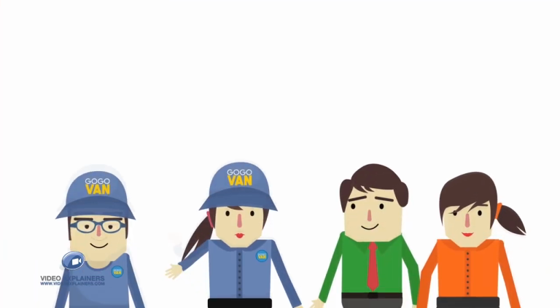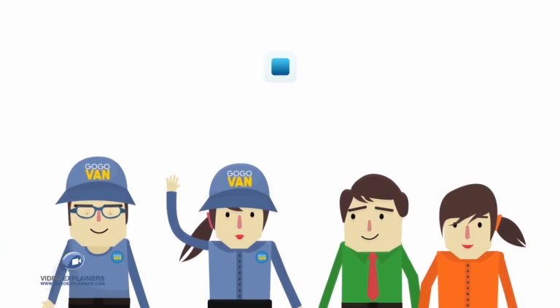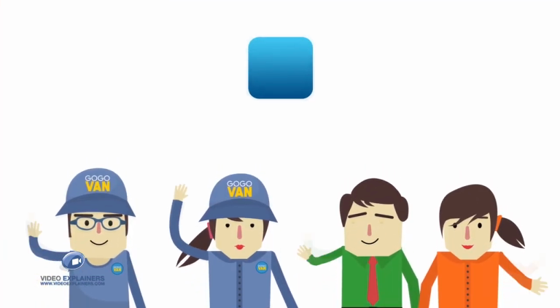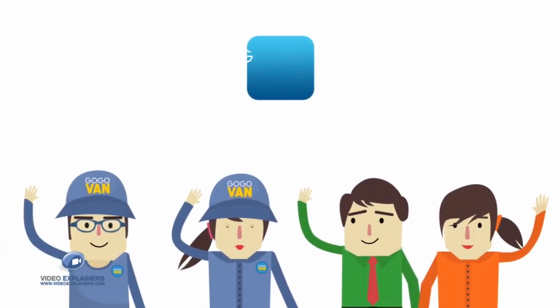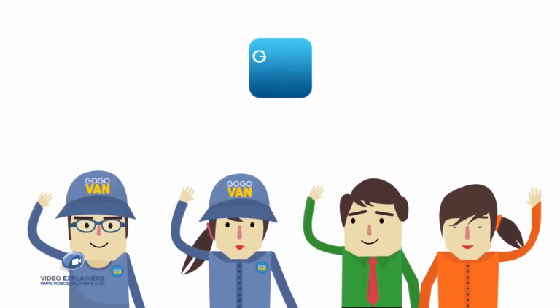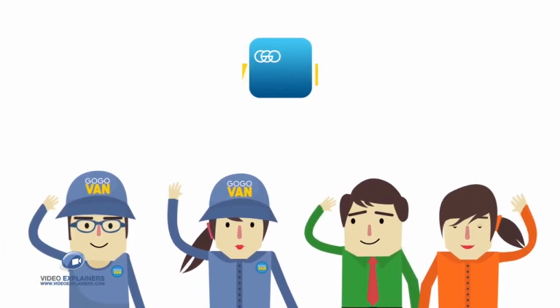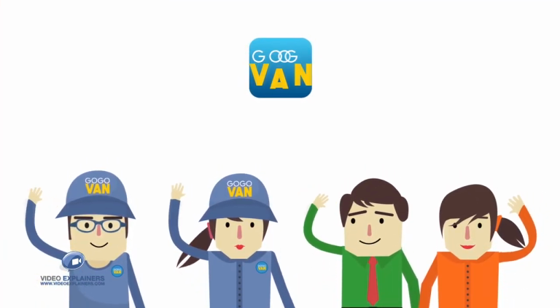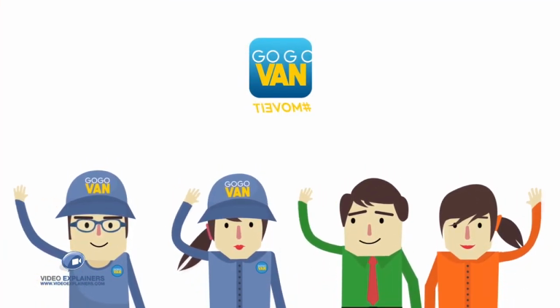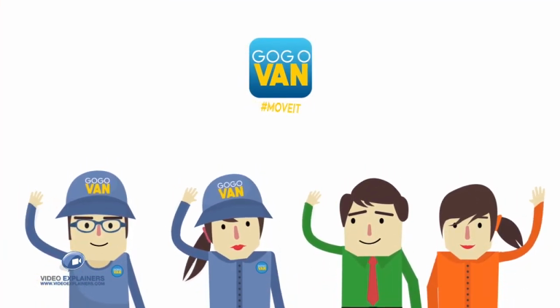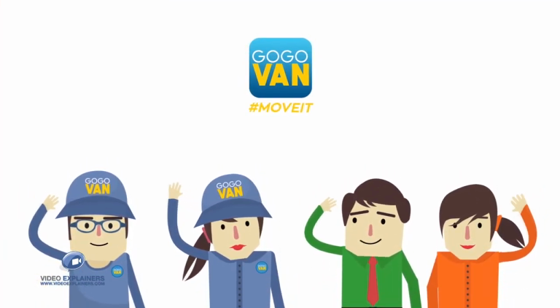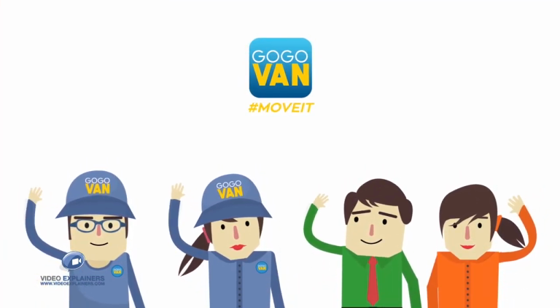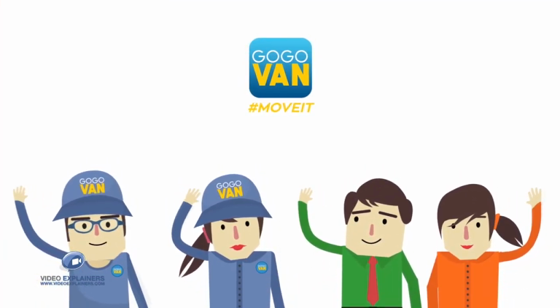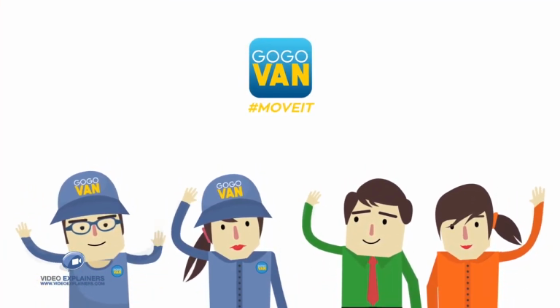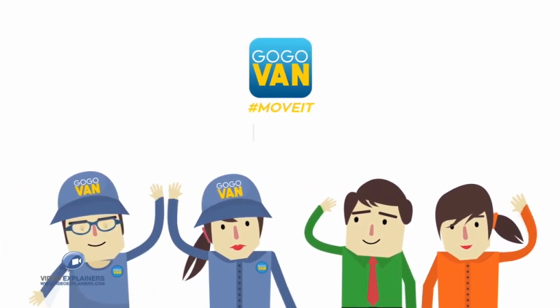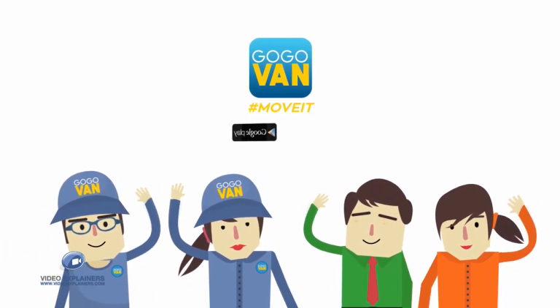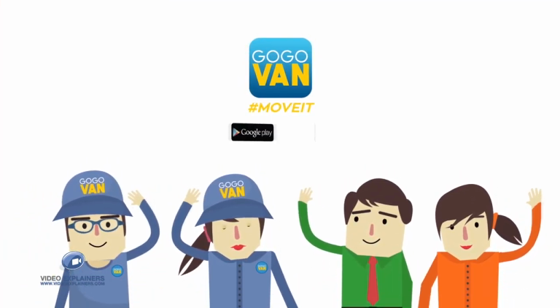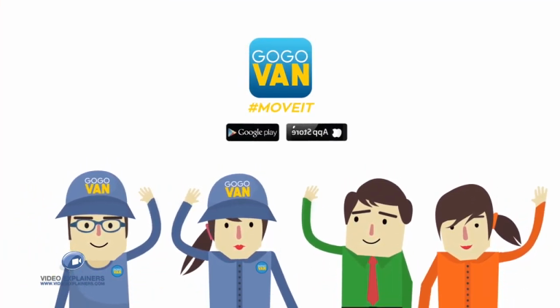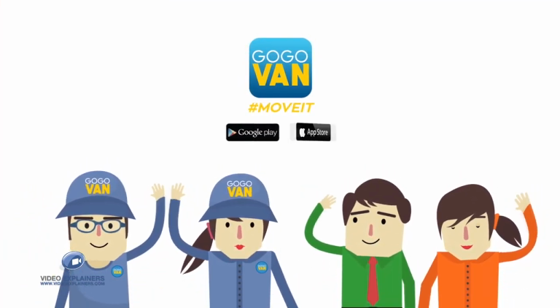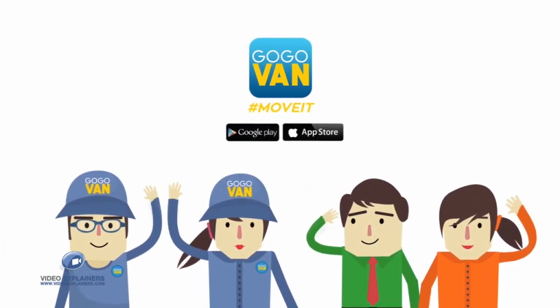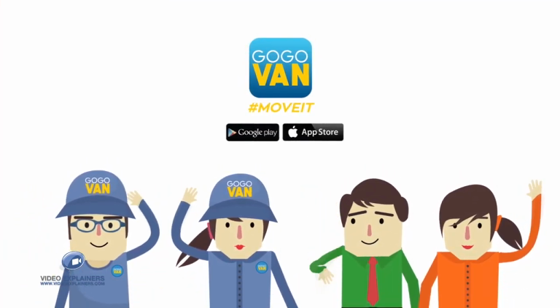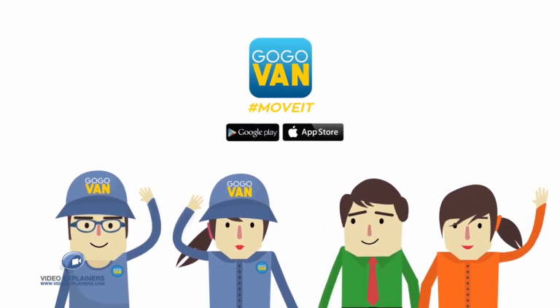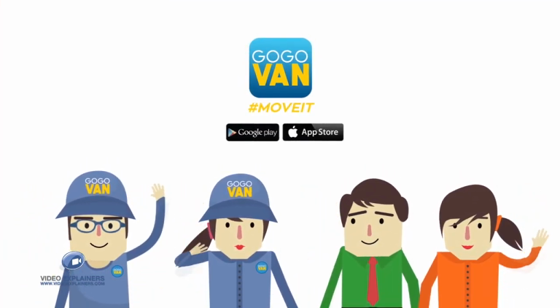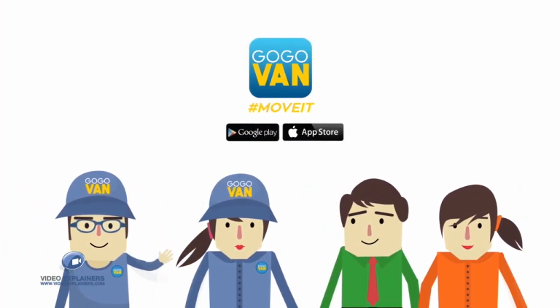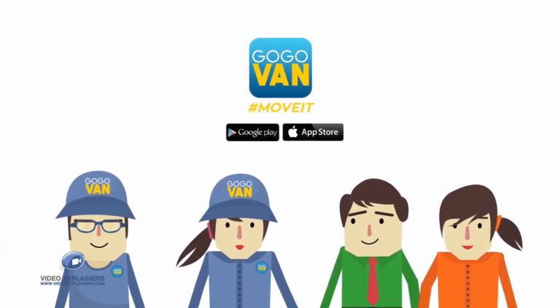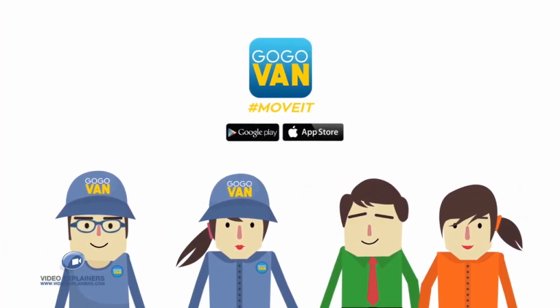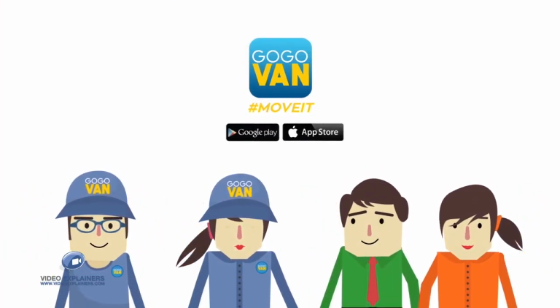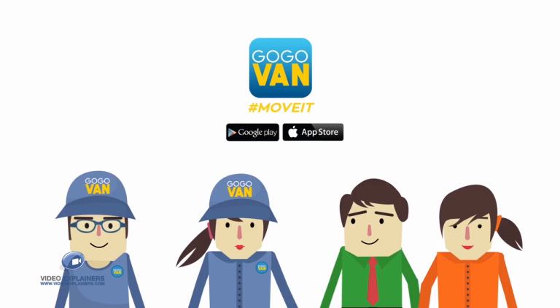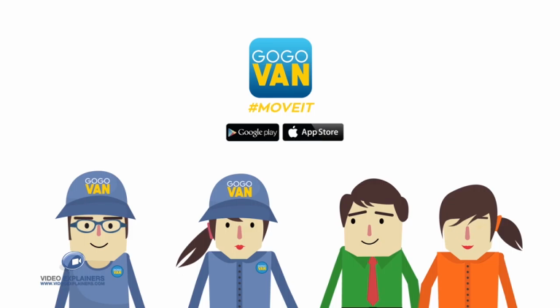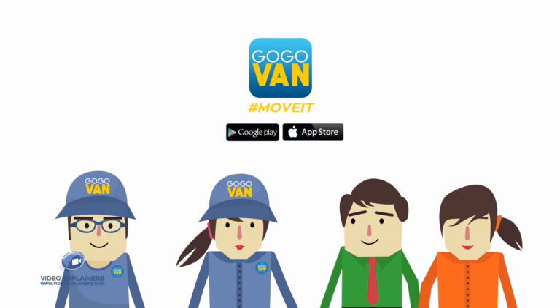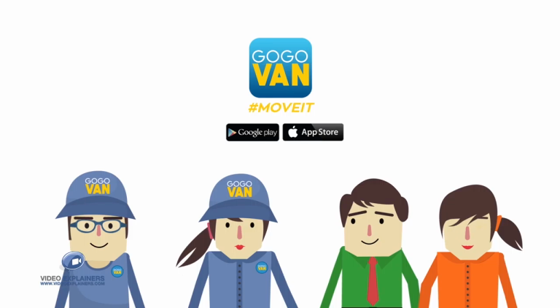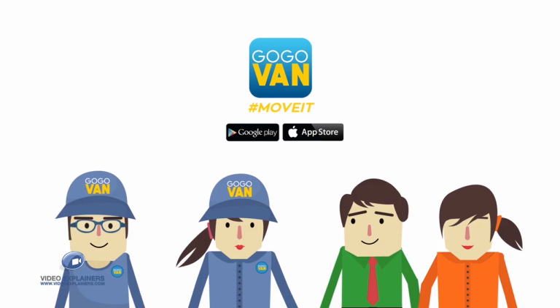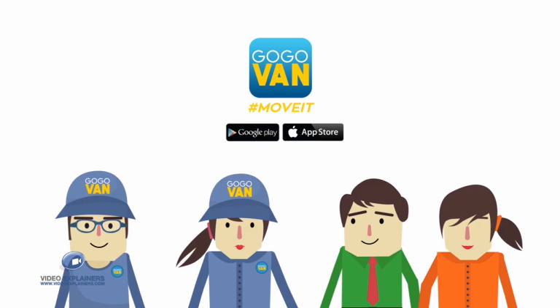Download Go Go Van now. Move it! I like to move it, move it.